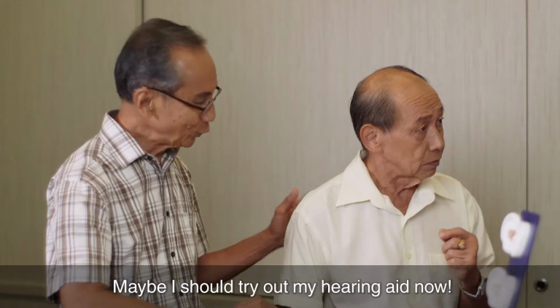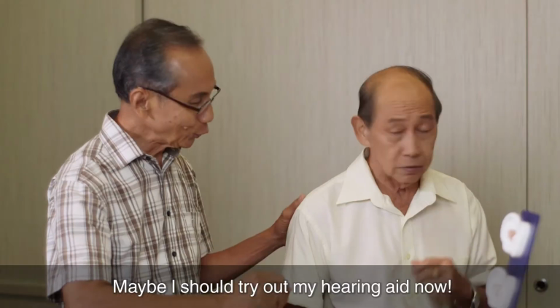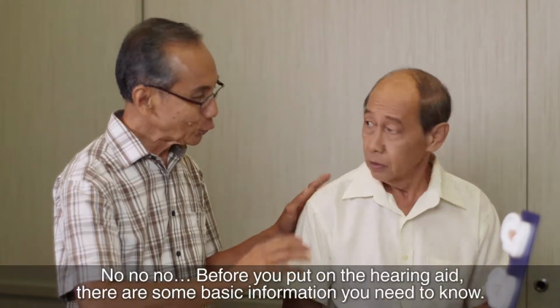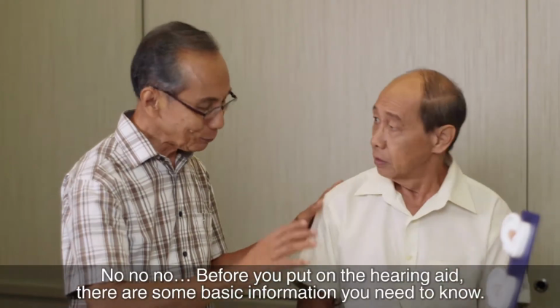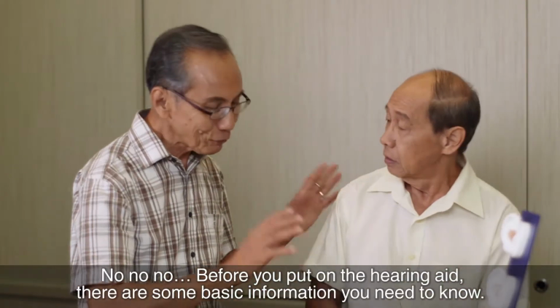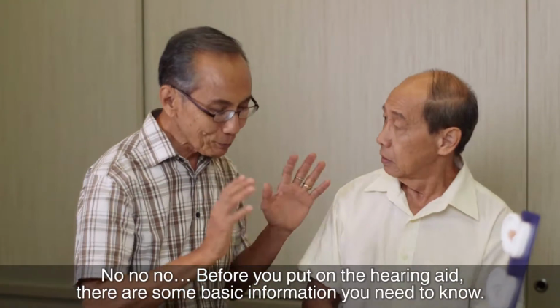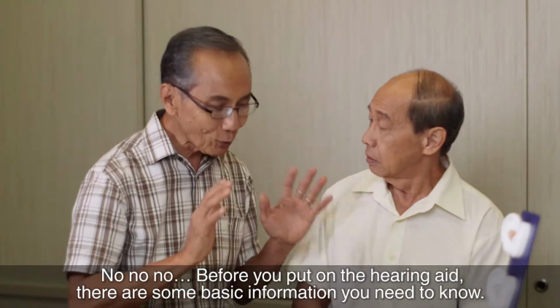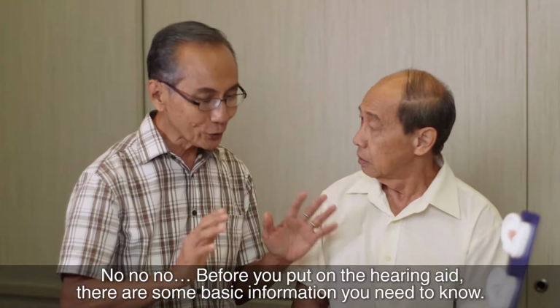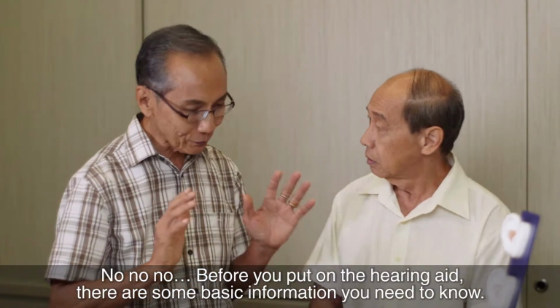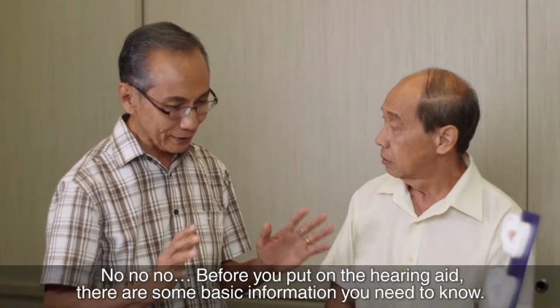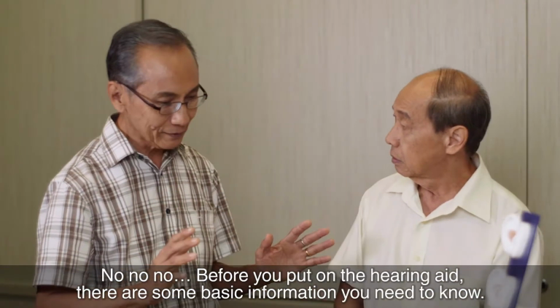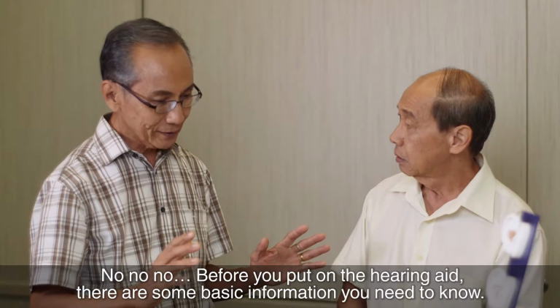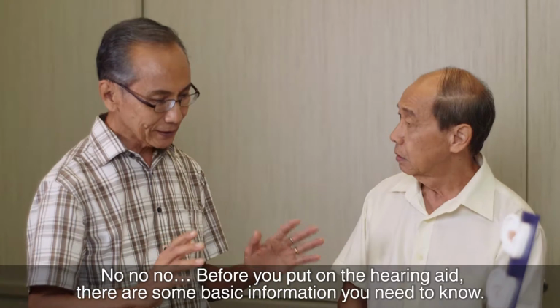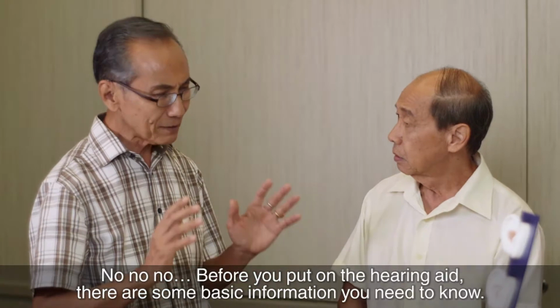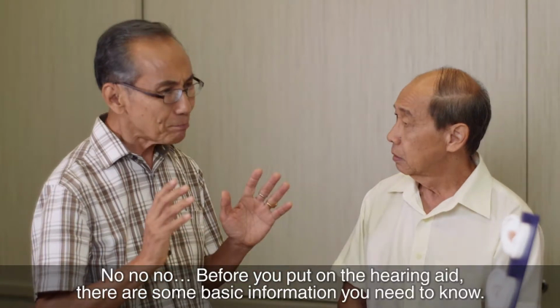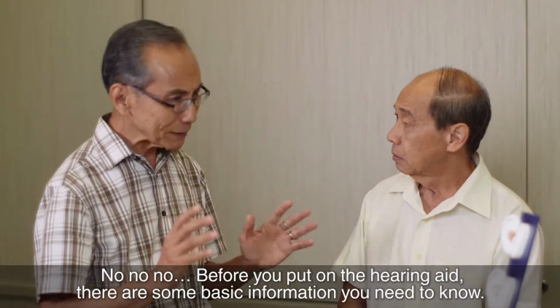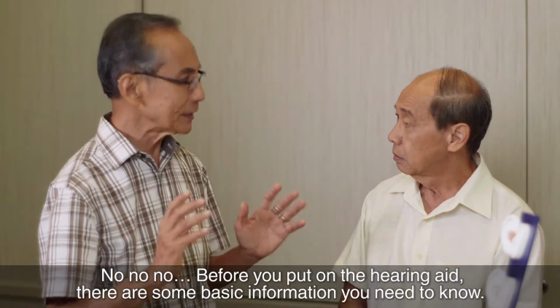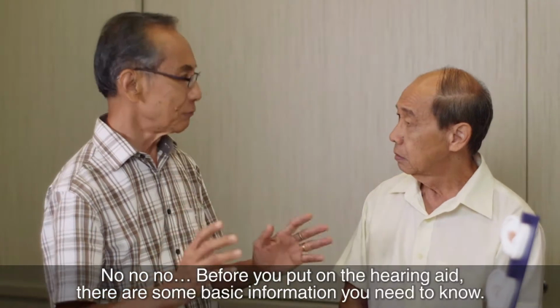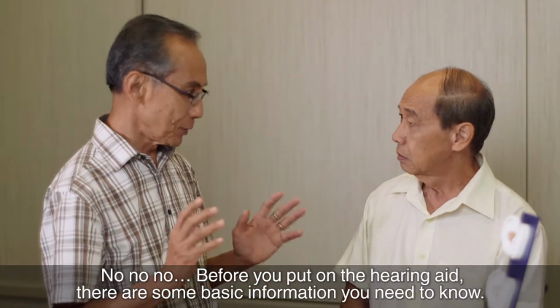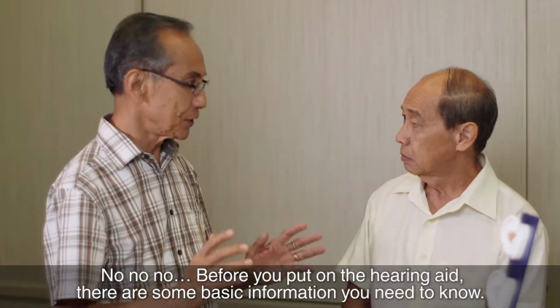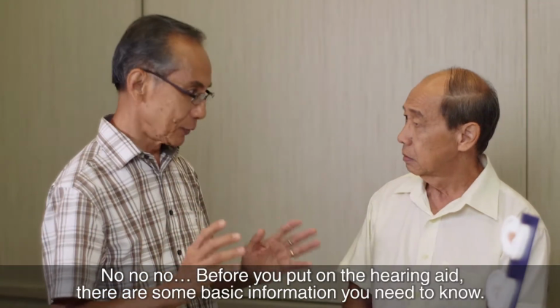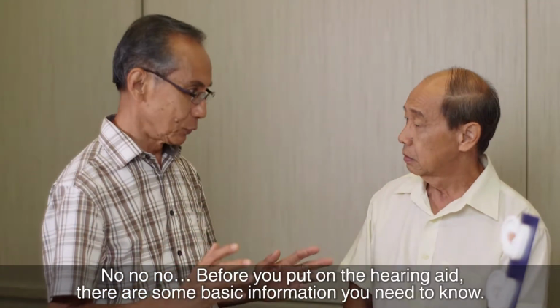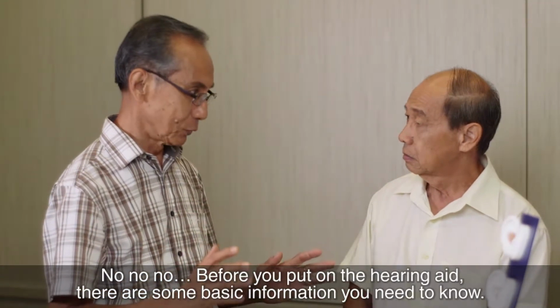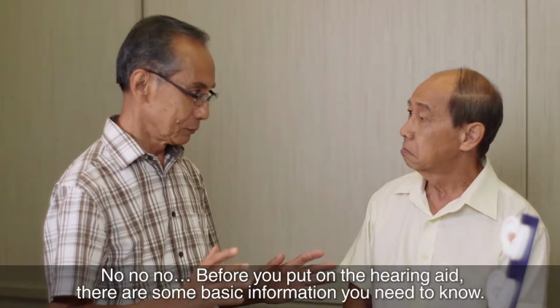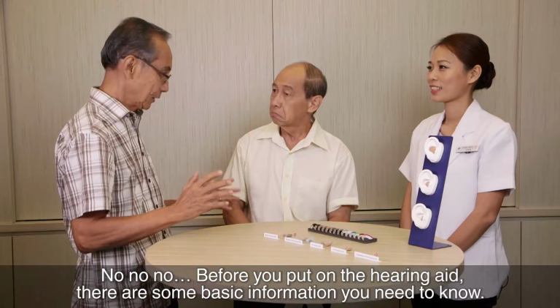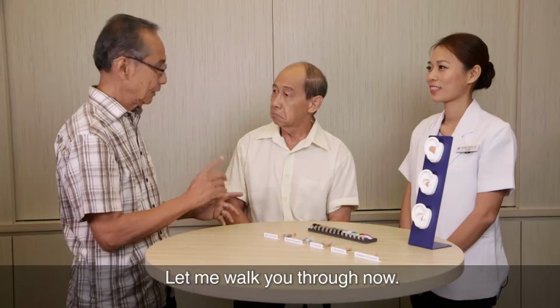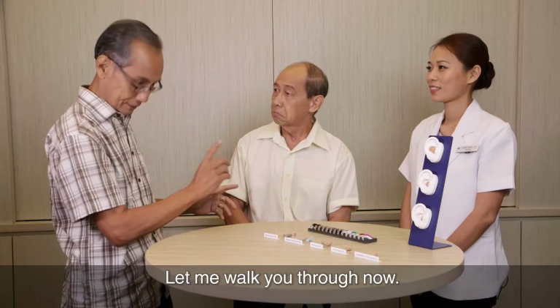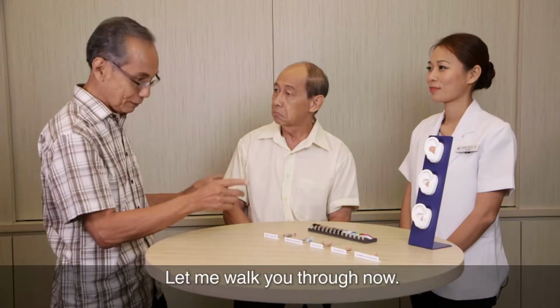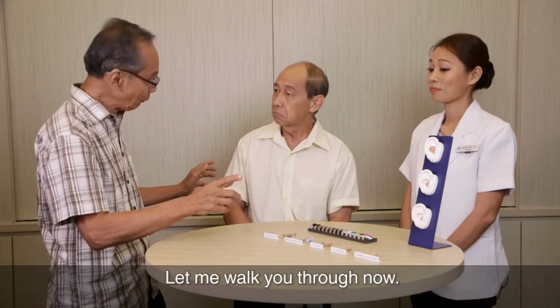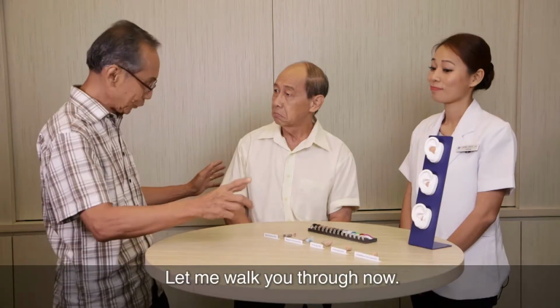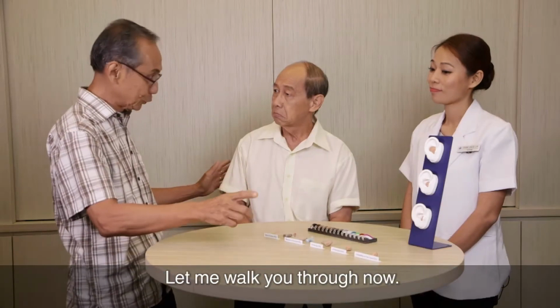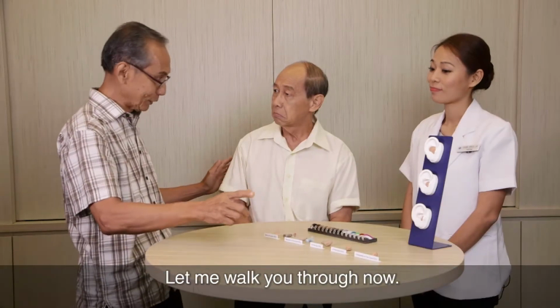No, no, no. Before you put on your hearing aid, there are some basic information you need to know. Let me walk you through now.